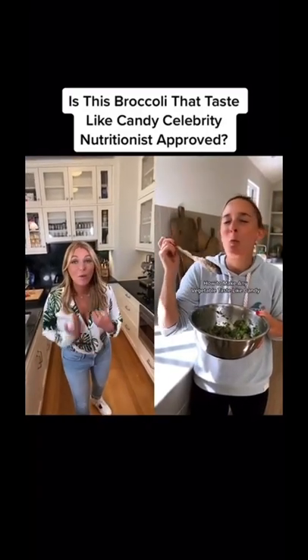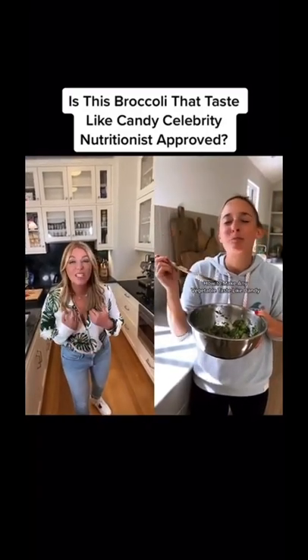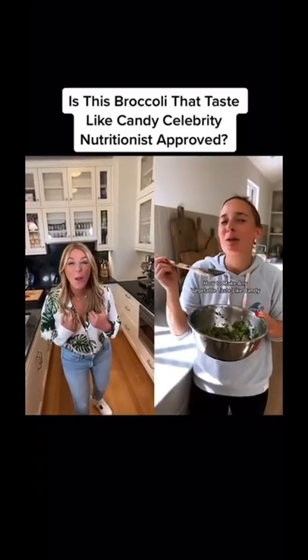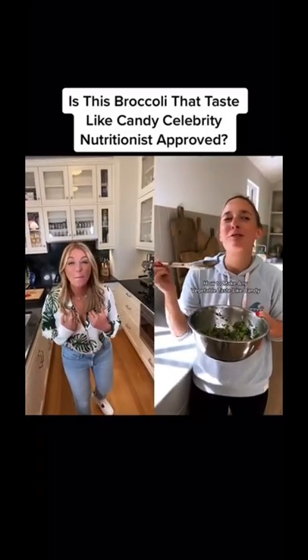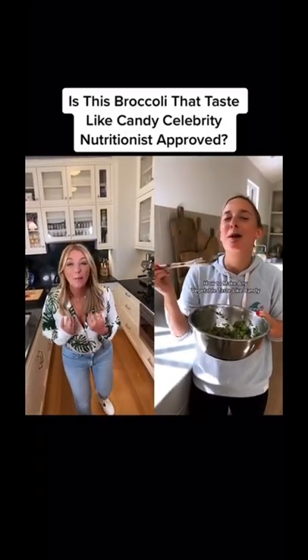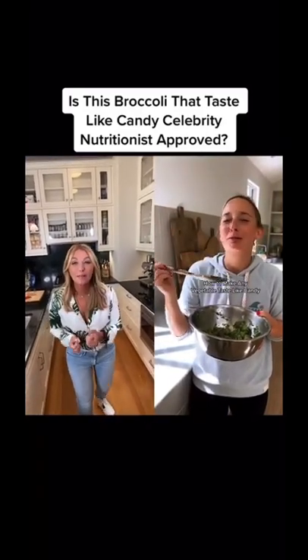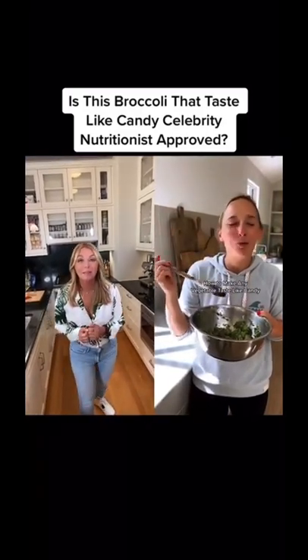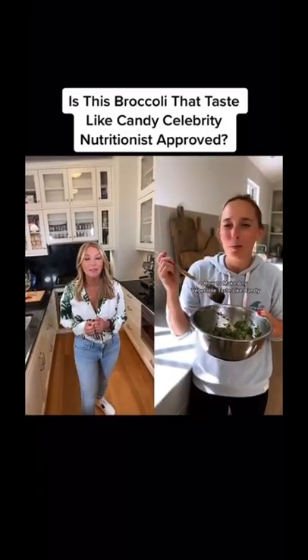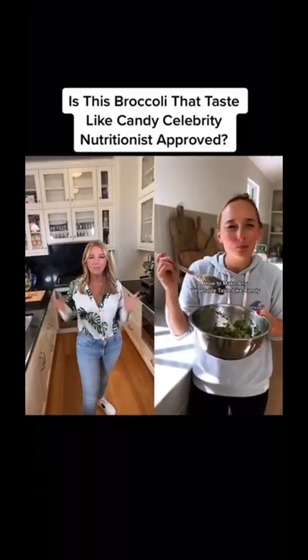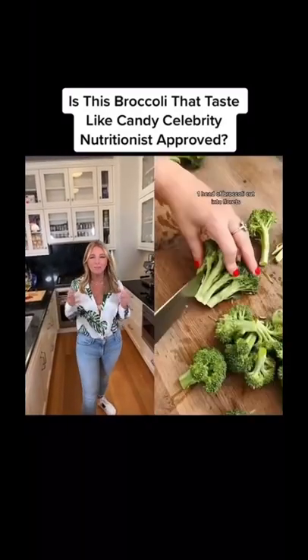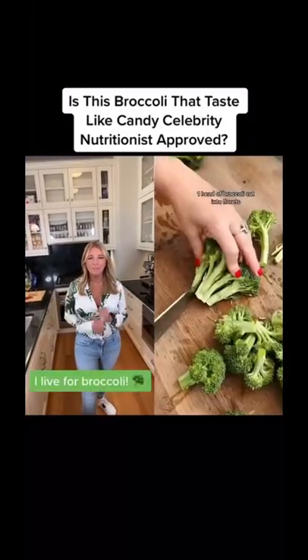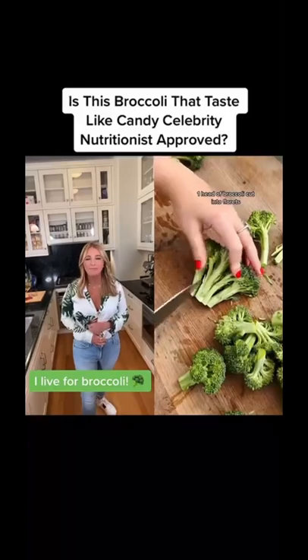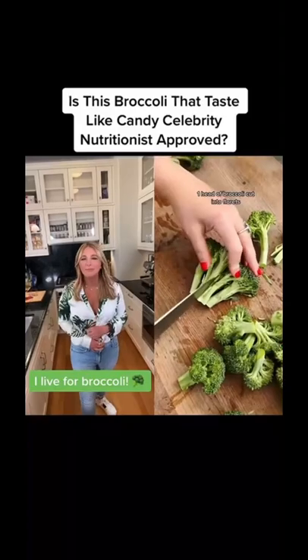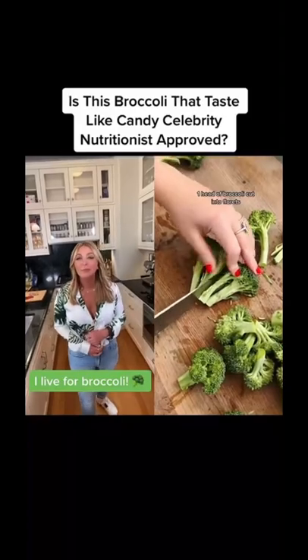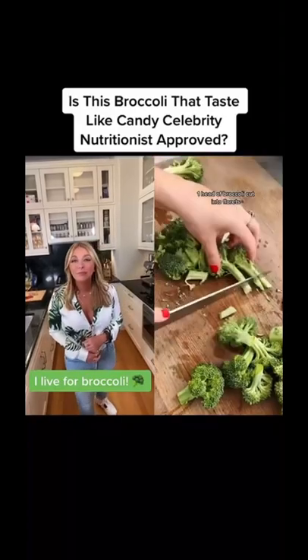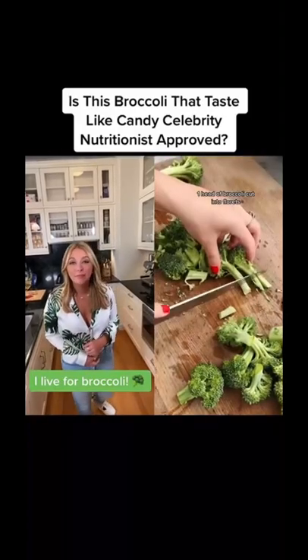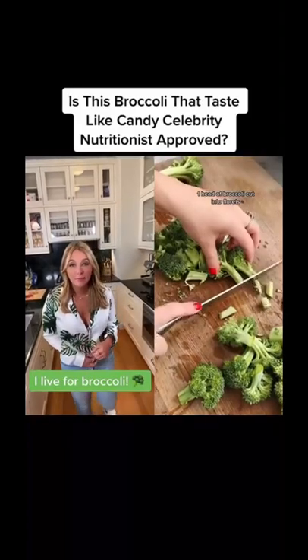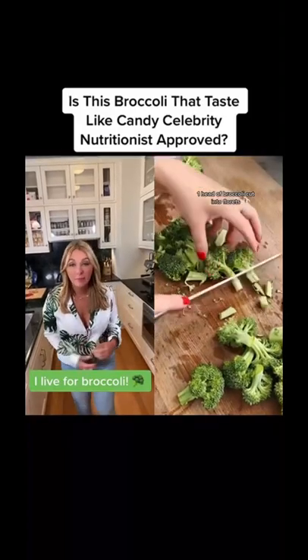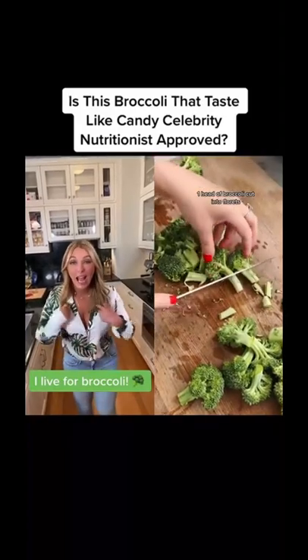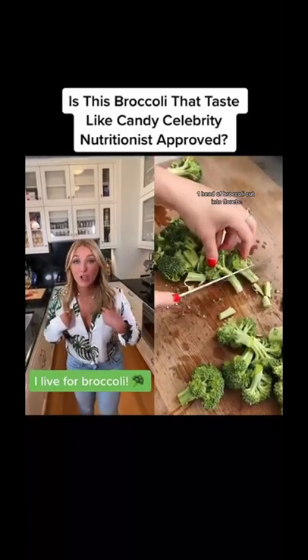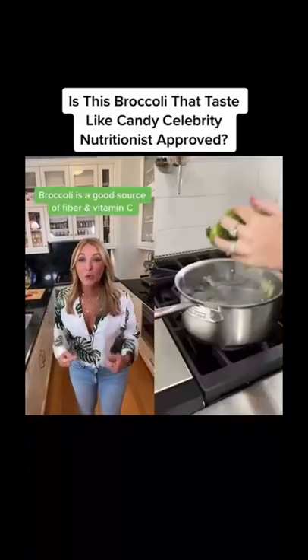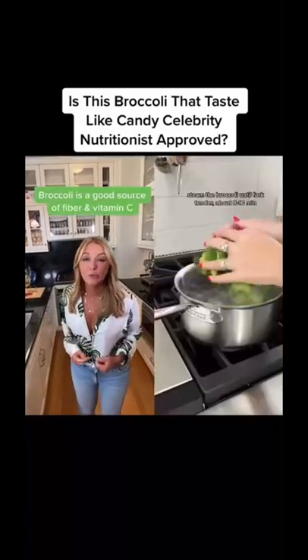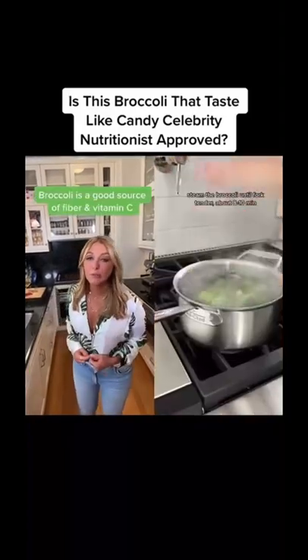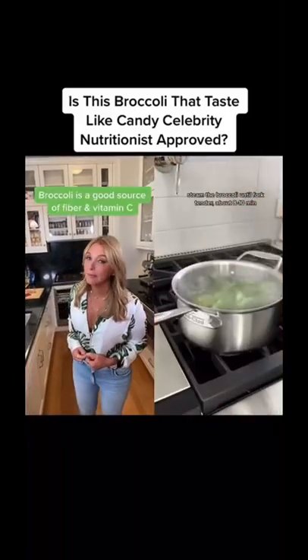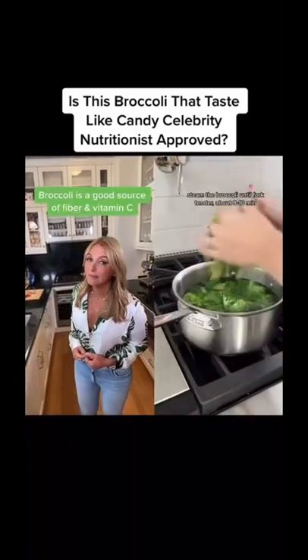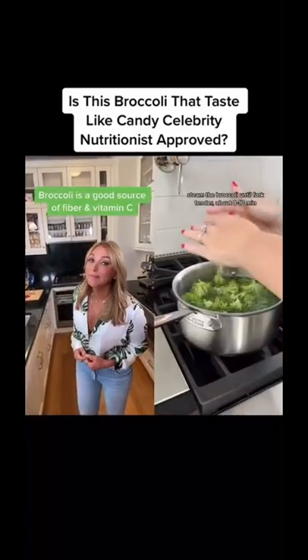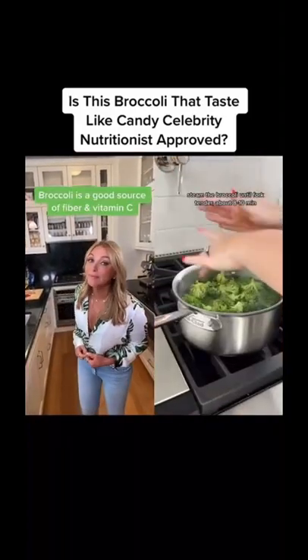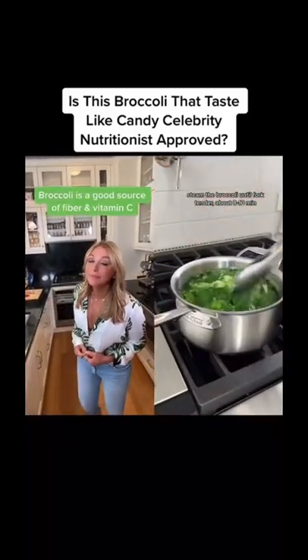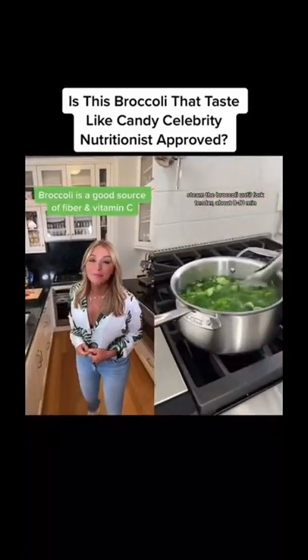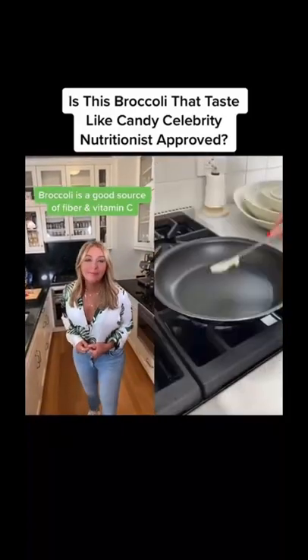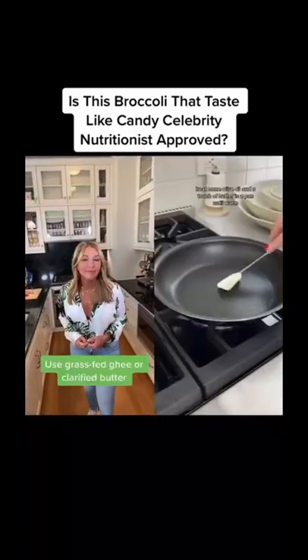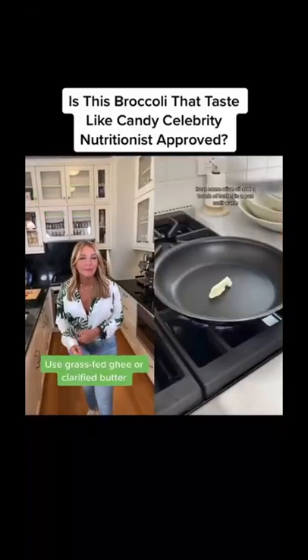This is dumb. It's so good. If you've ever wanted to make broccoli taste like candy for you or your child or any other picky eater, here's how to do it.